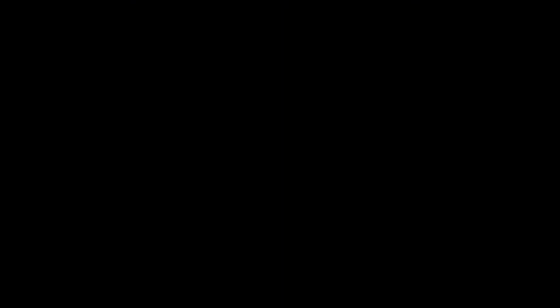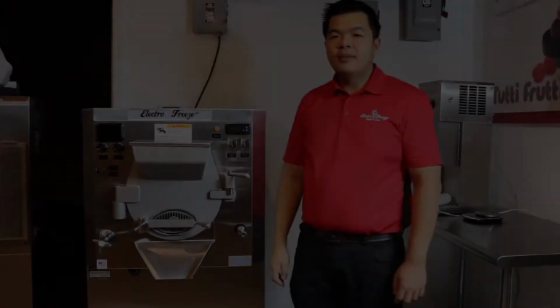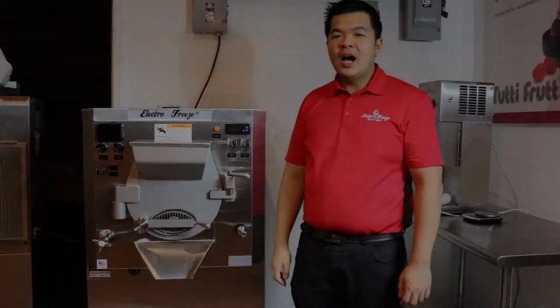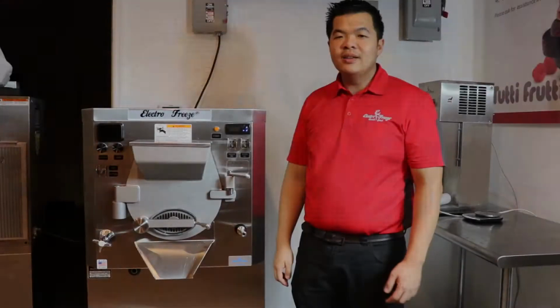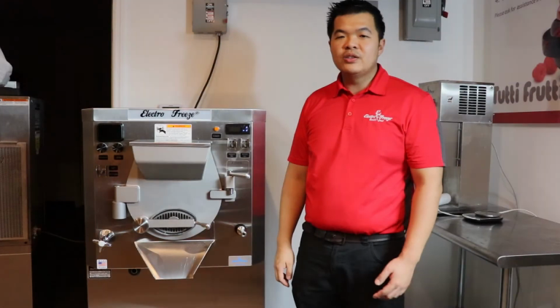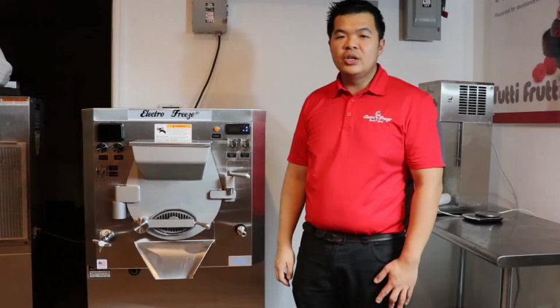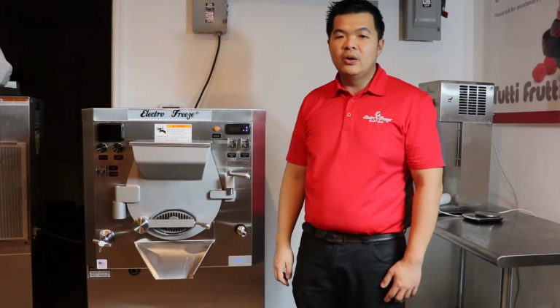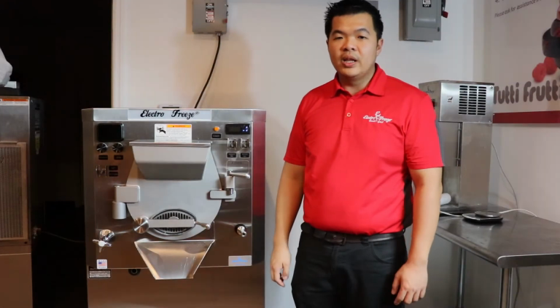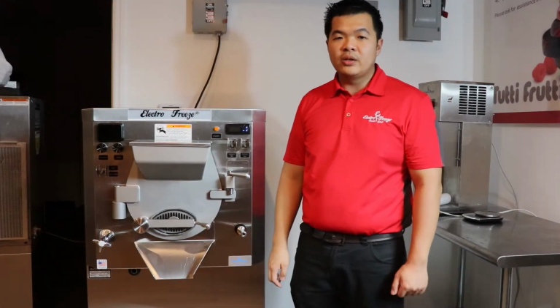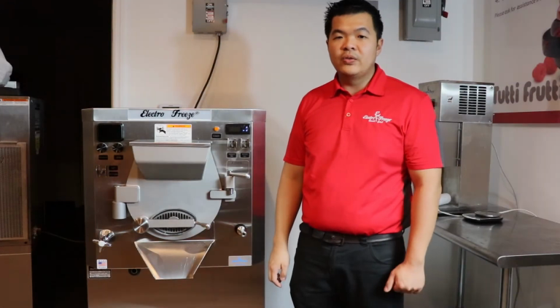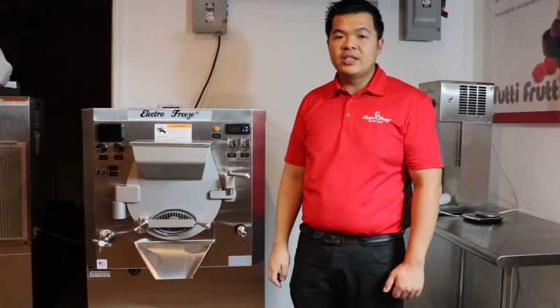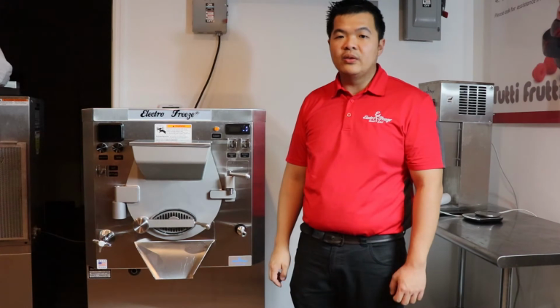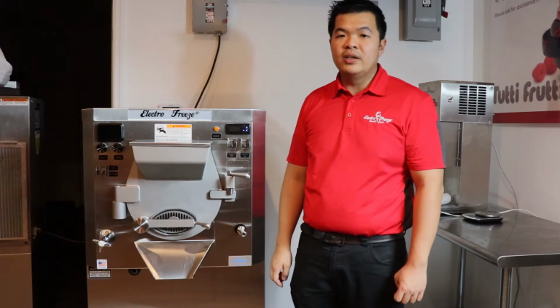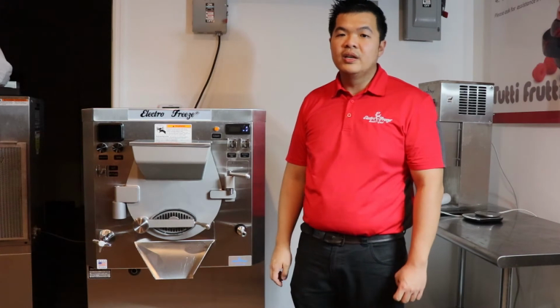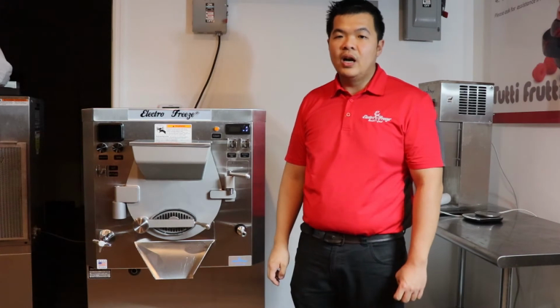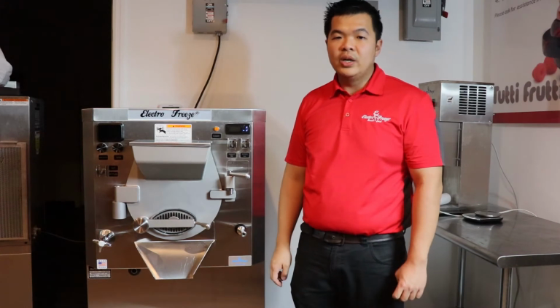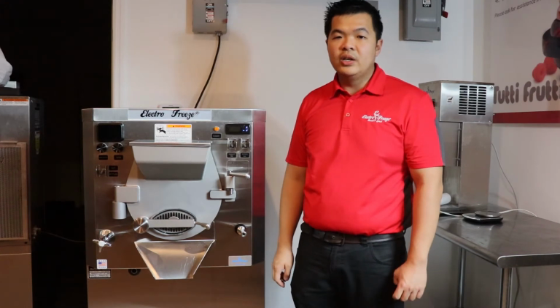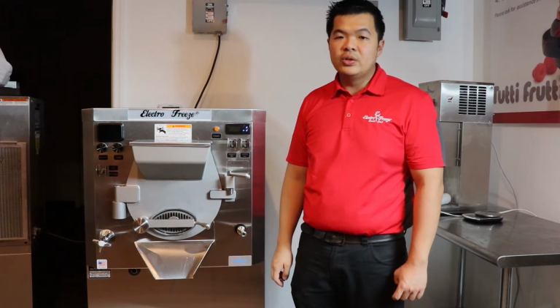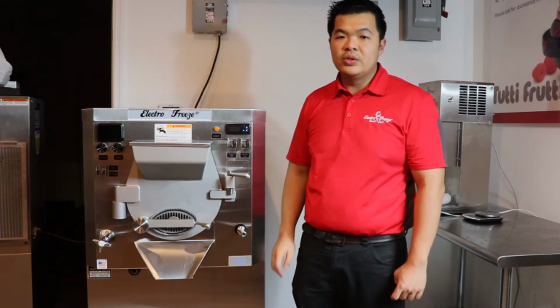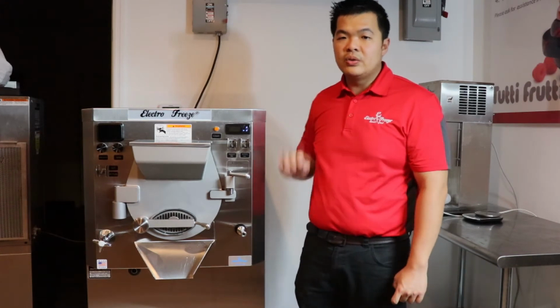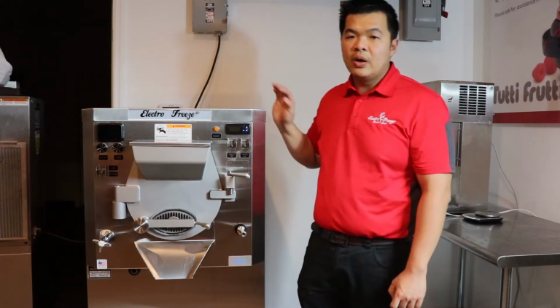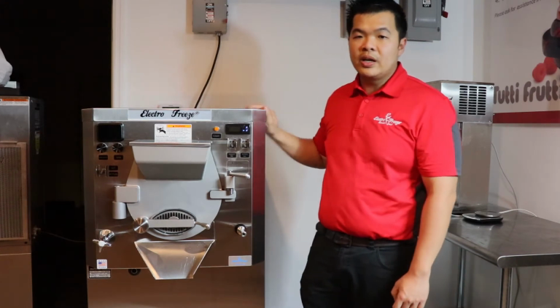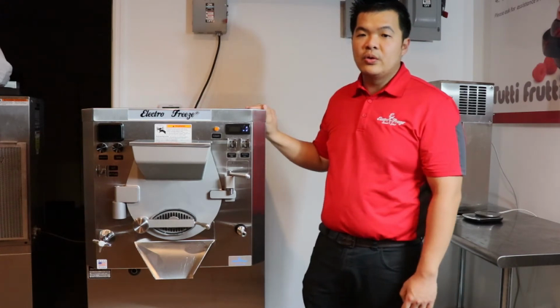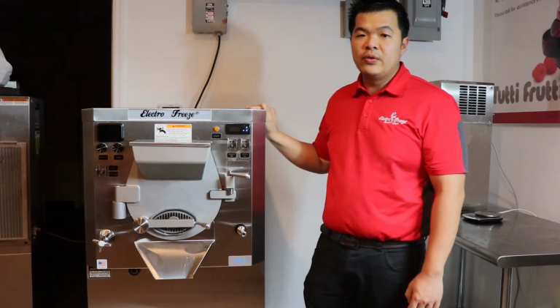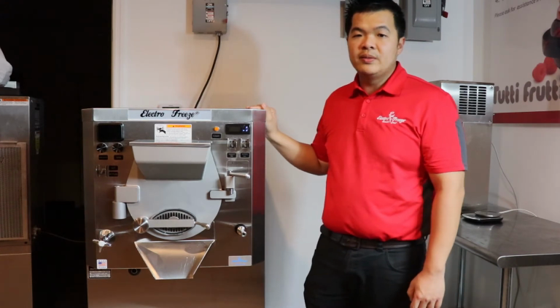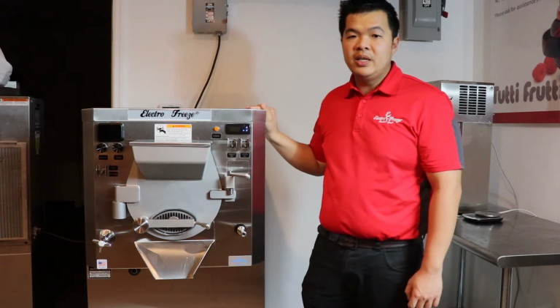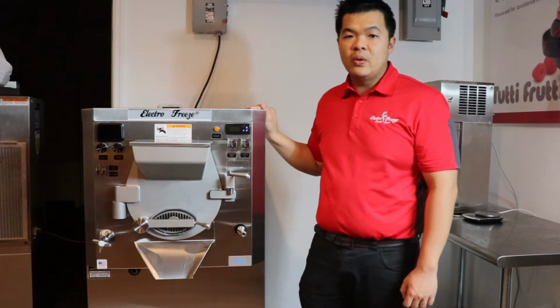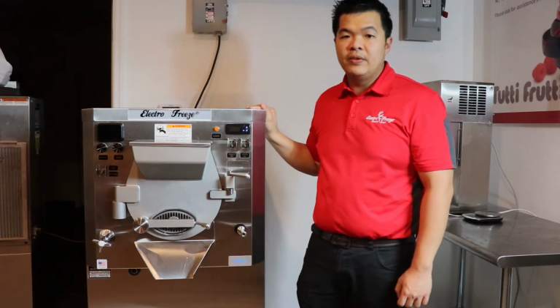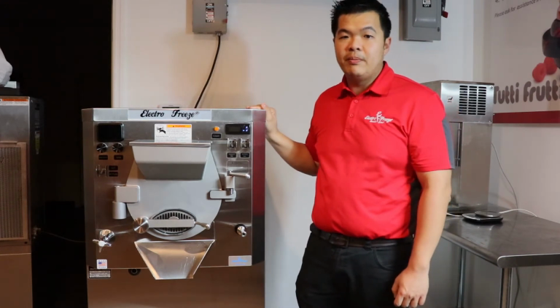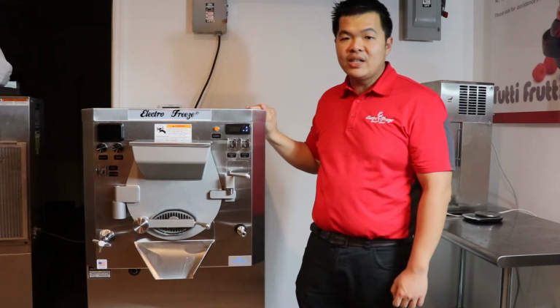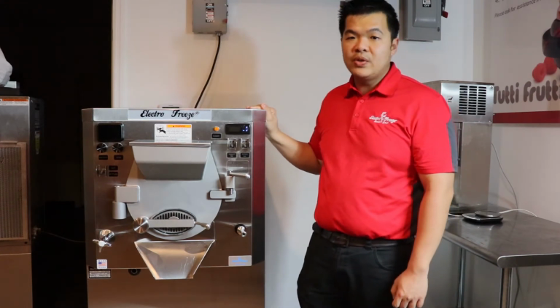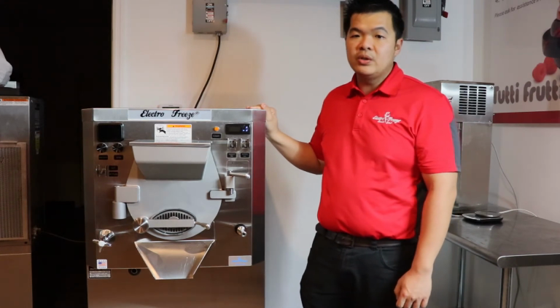Hi, this is Chino with ElectroFreeze SoftEast. I want to introduce you to our ElectroFreeze B12V Batch Freezer.